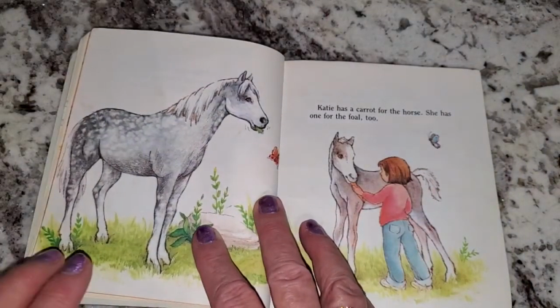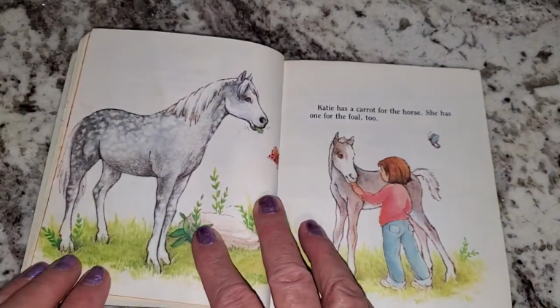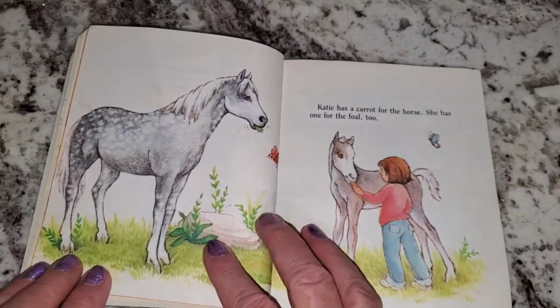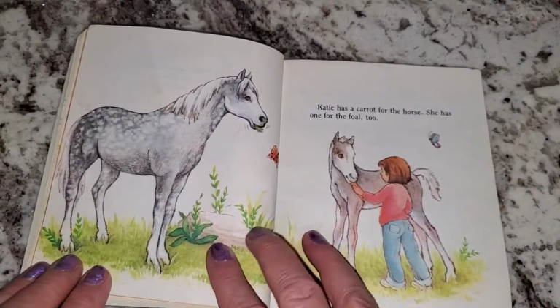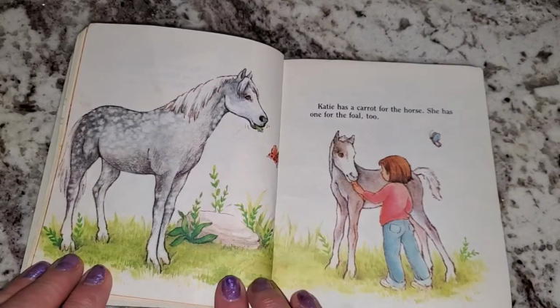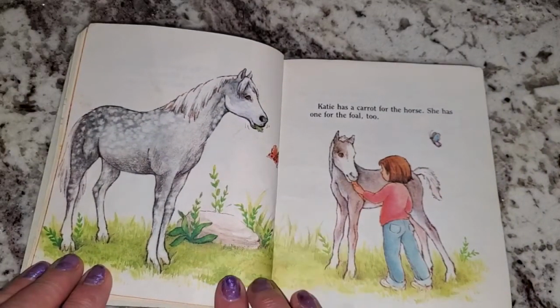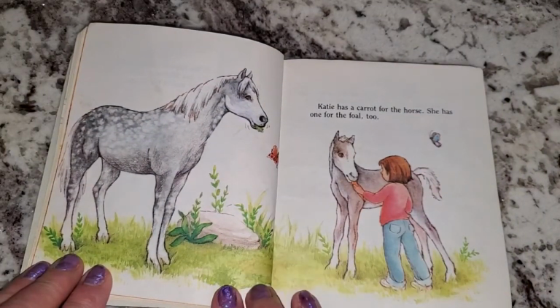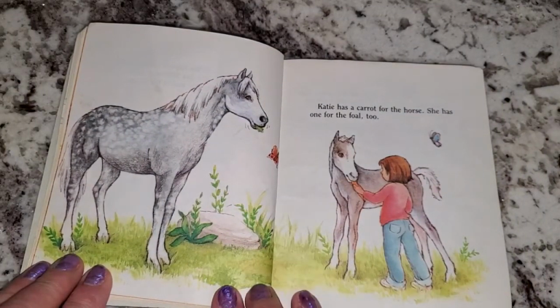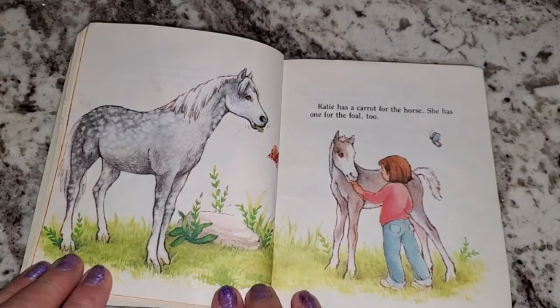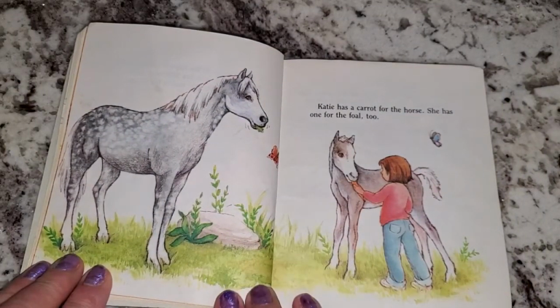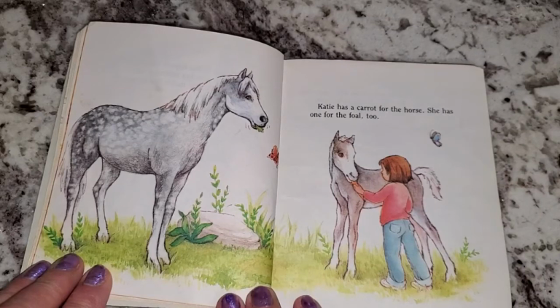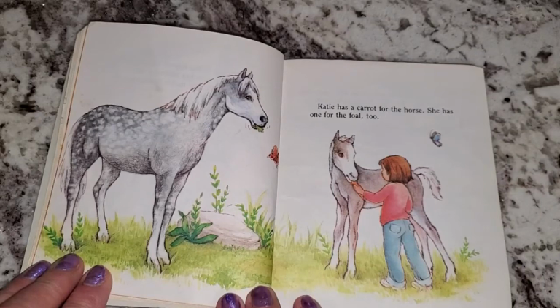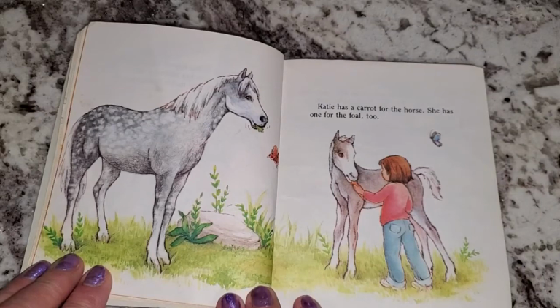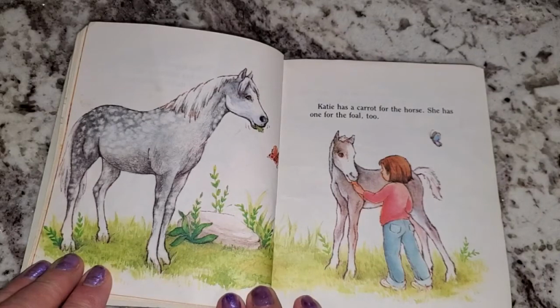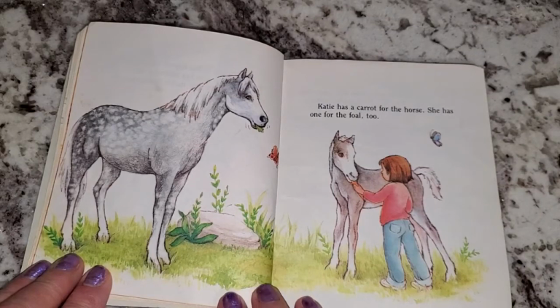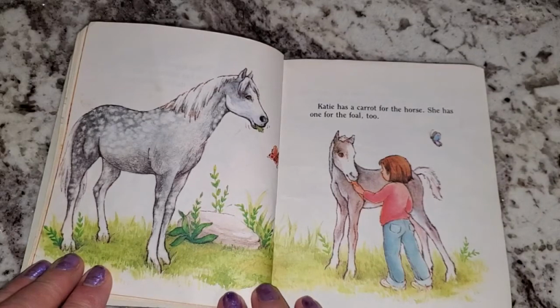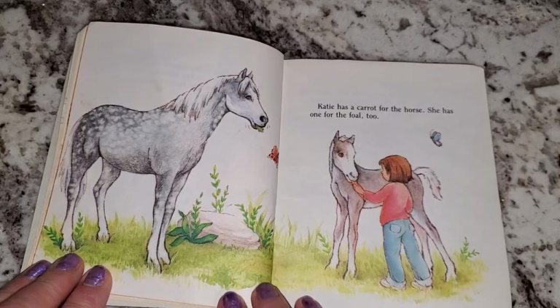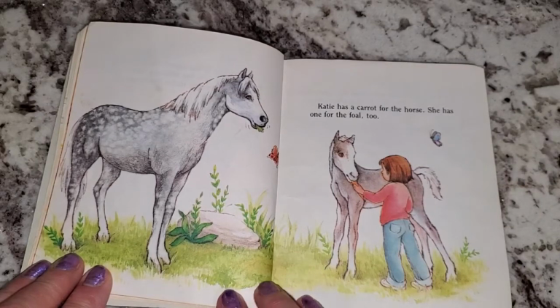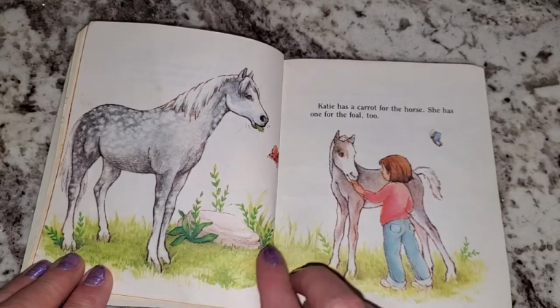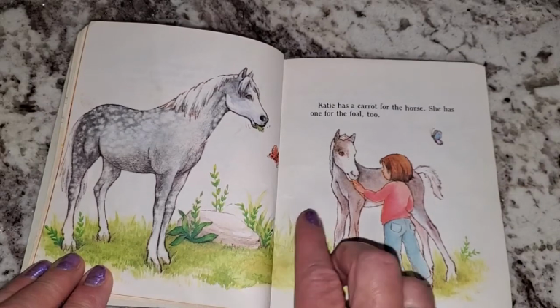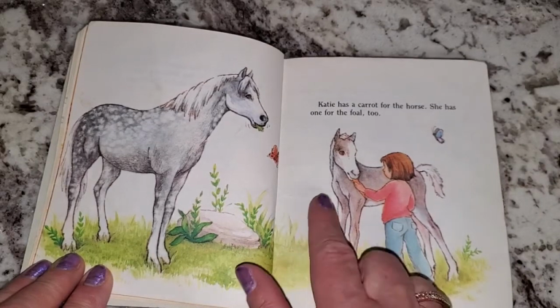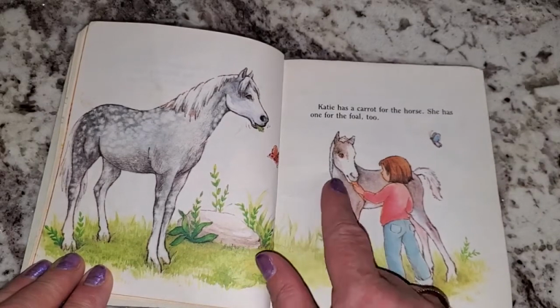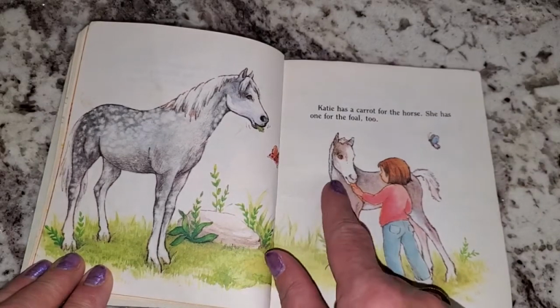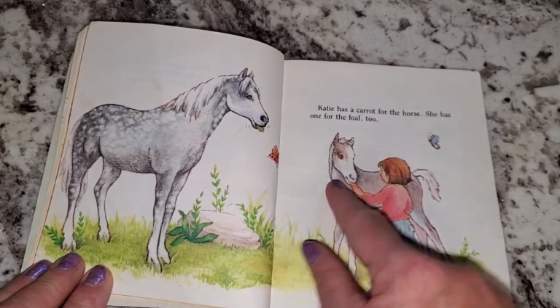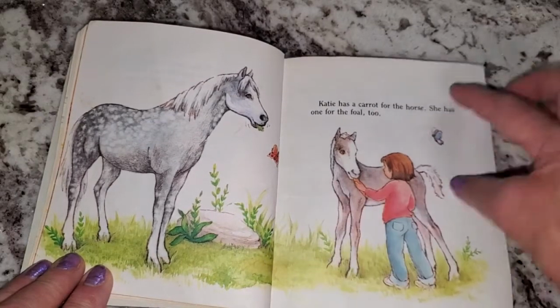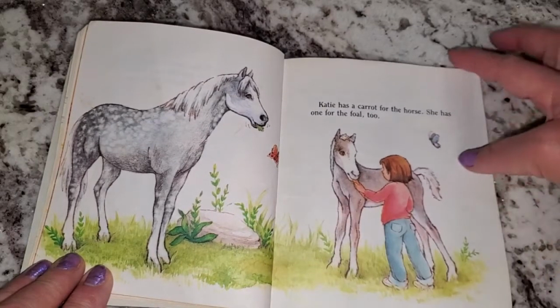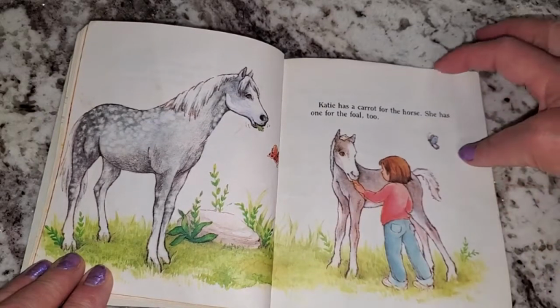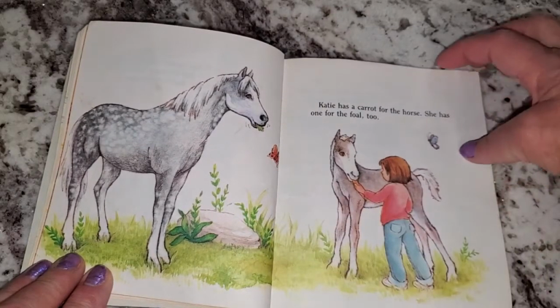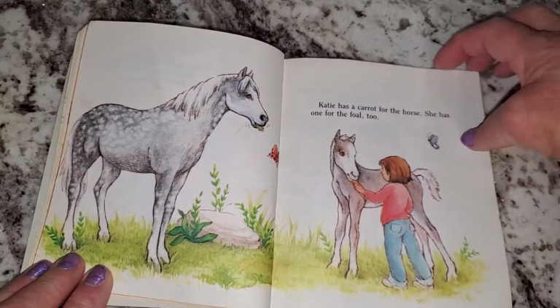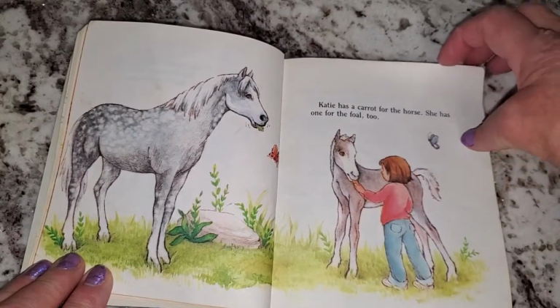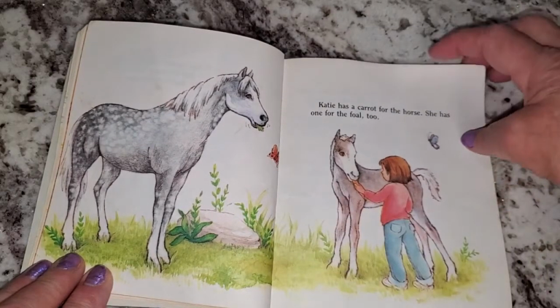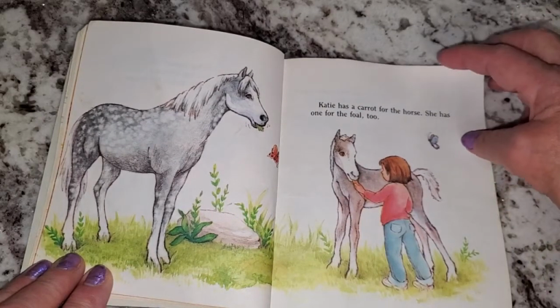Katie has a carrot for the horse. She has one for the foal, too, which is a baby horse.